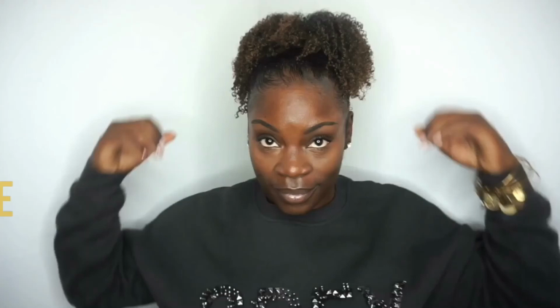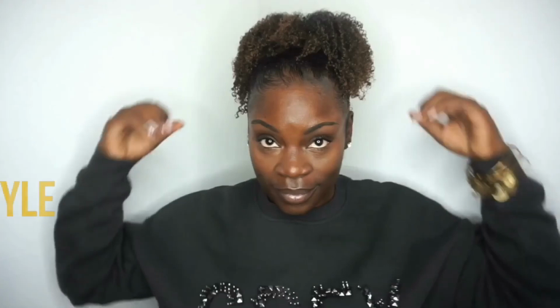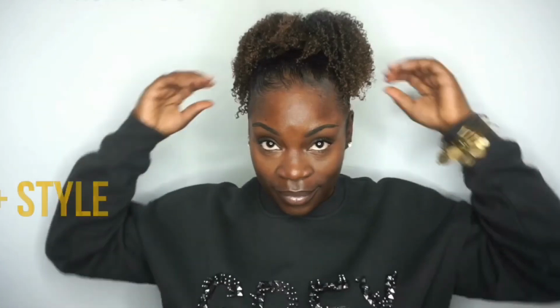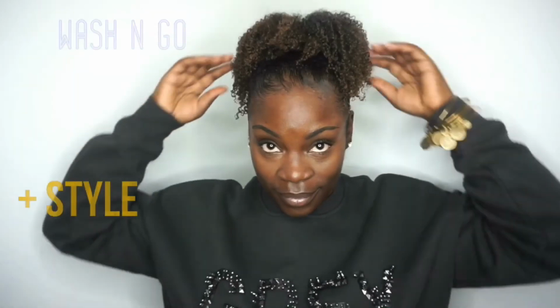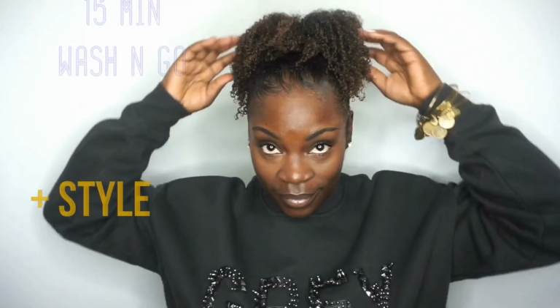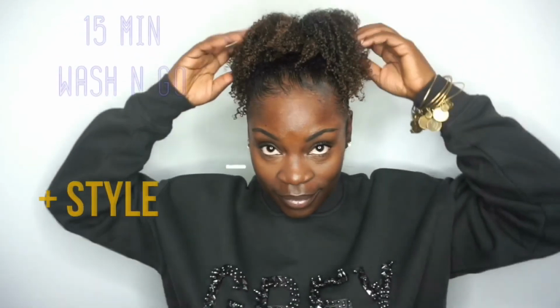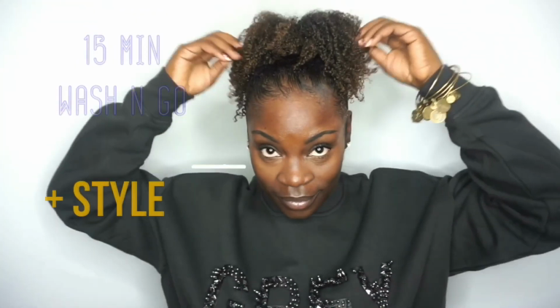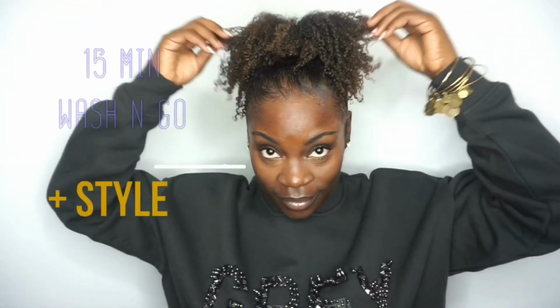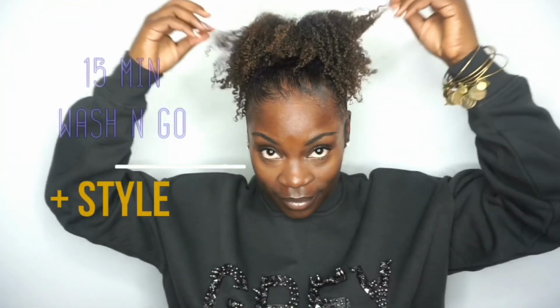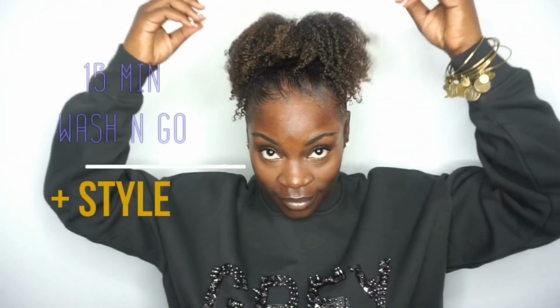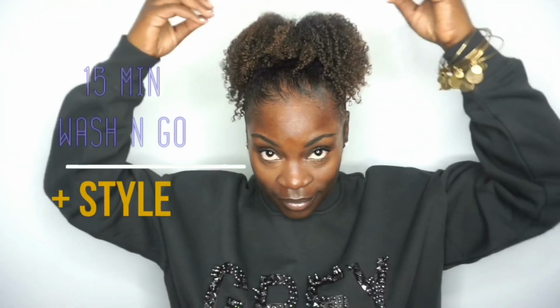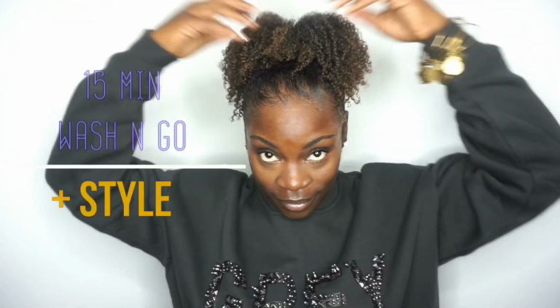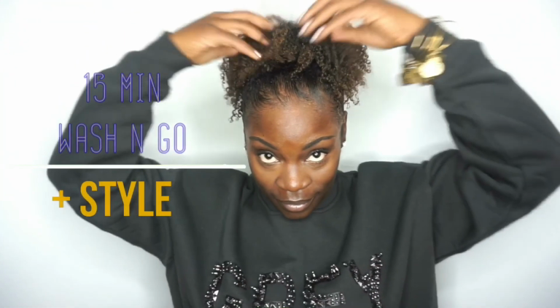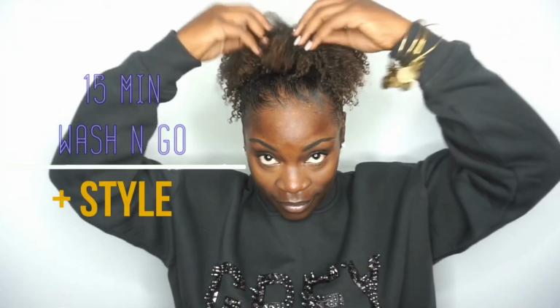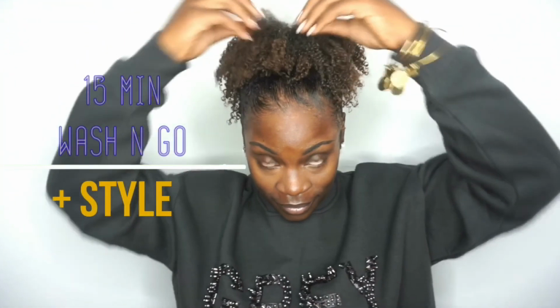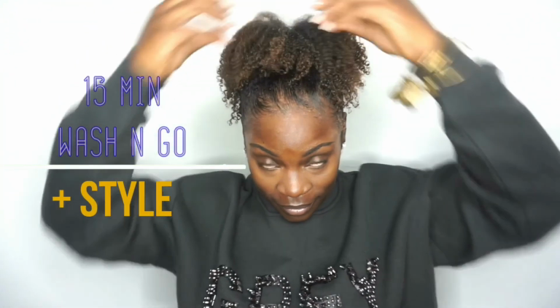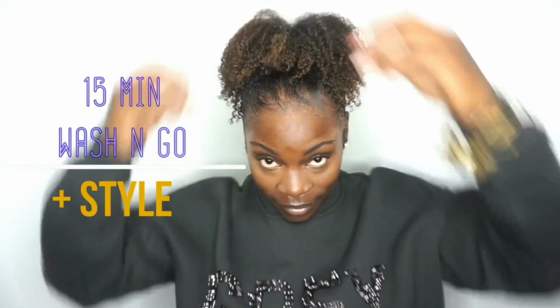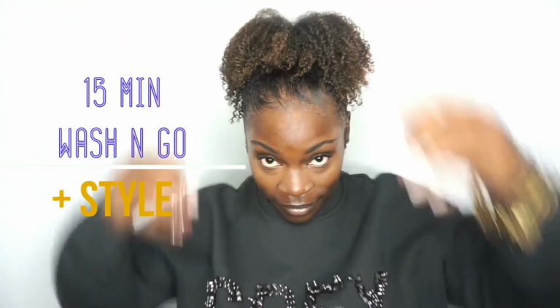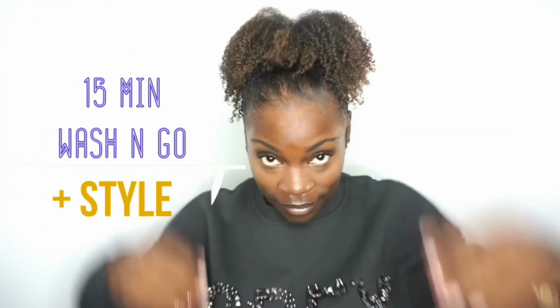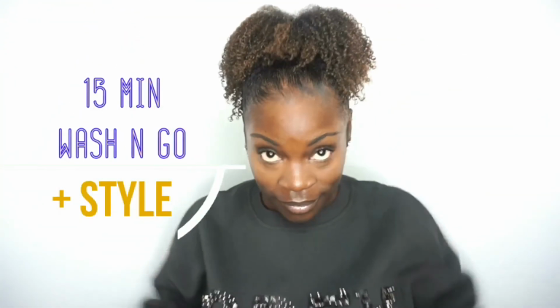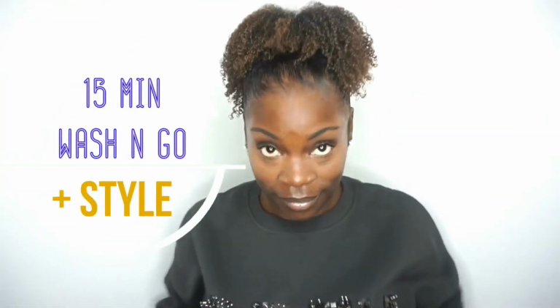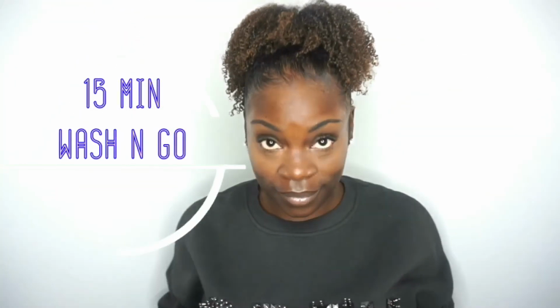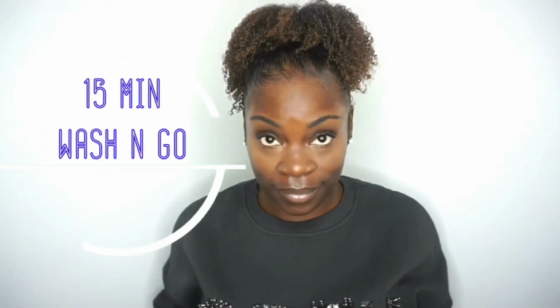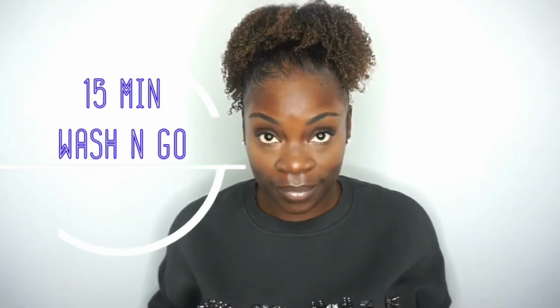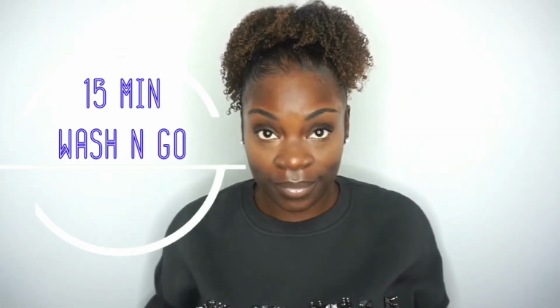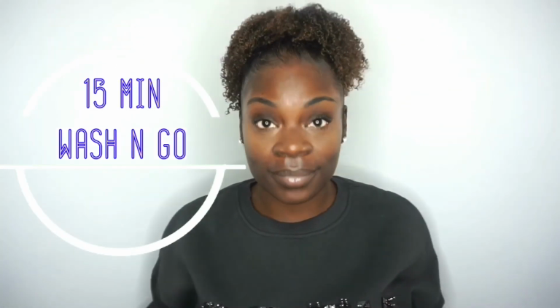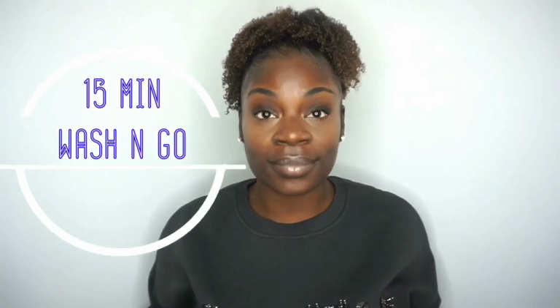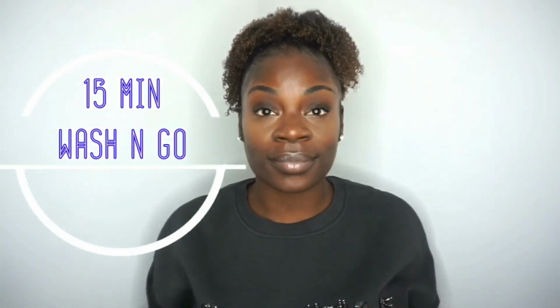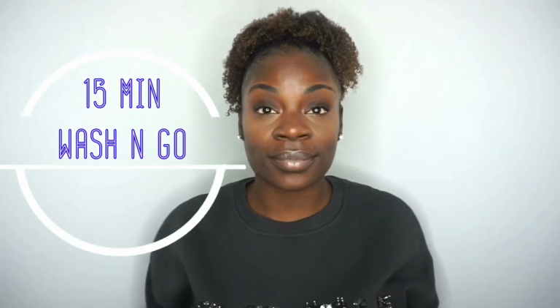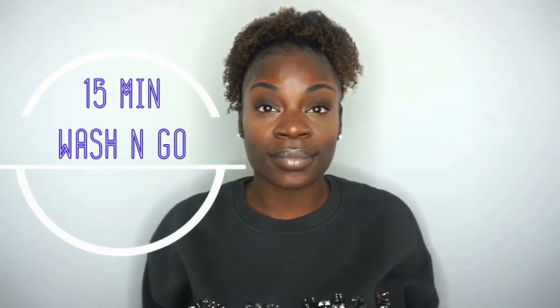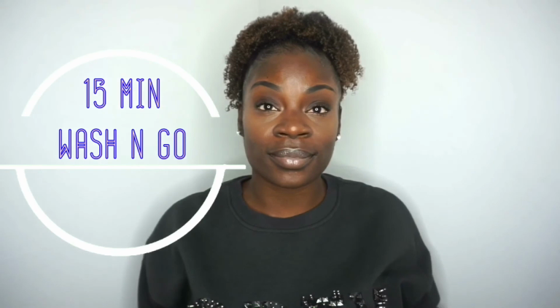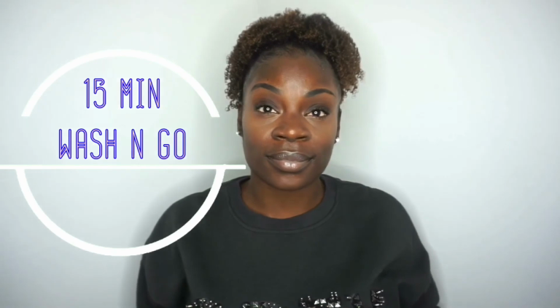Hey YouTube, I'm back with another video. Yes, I know I have been MIA for a while but I'm back and I'm better.